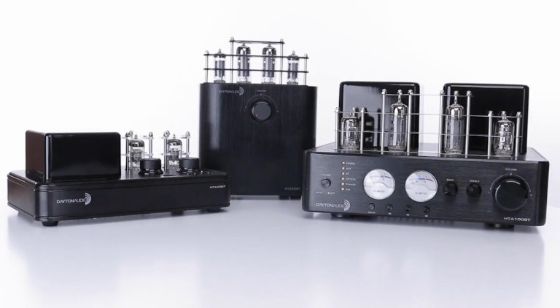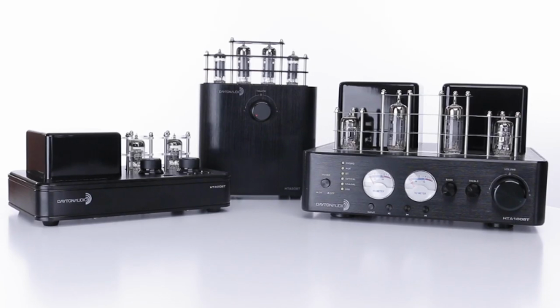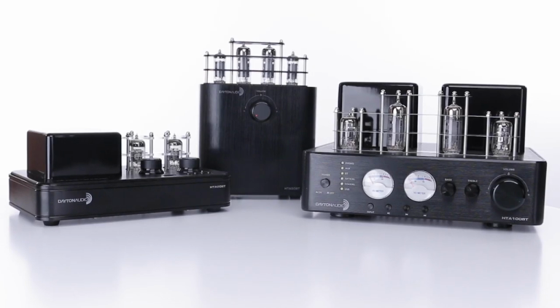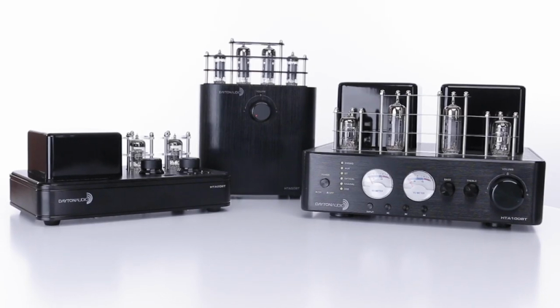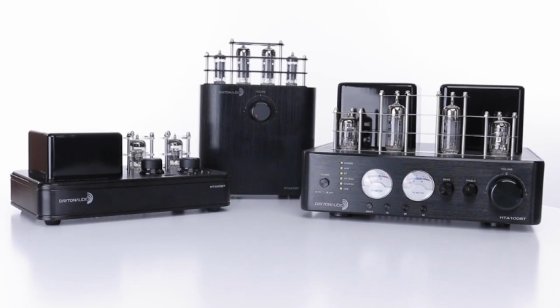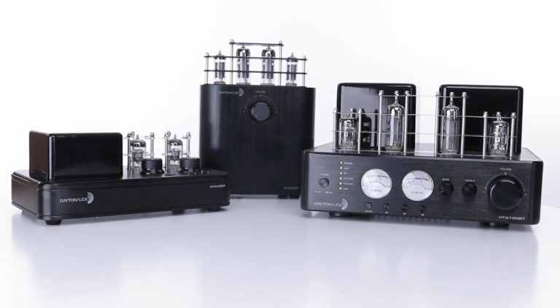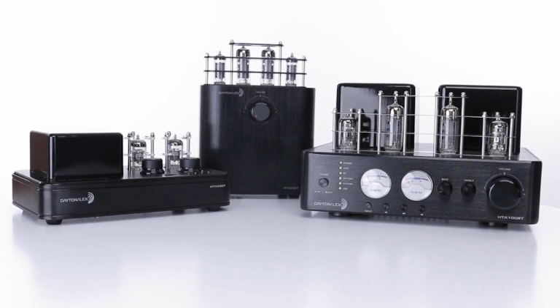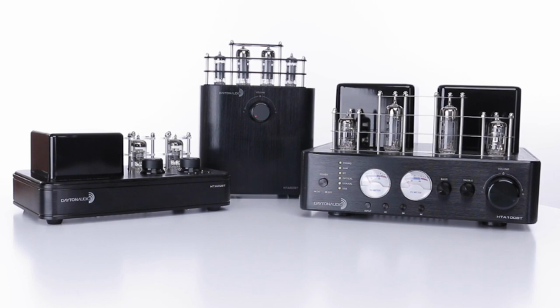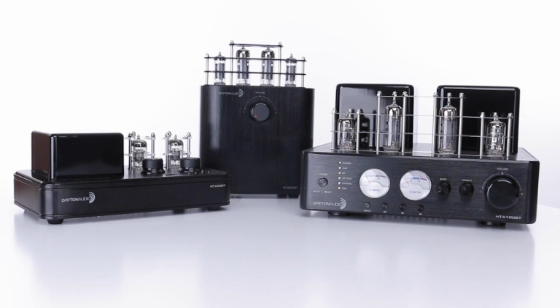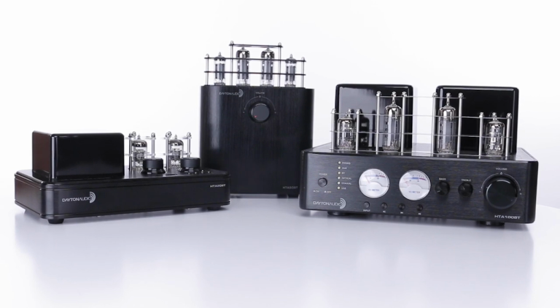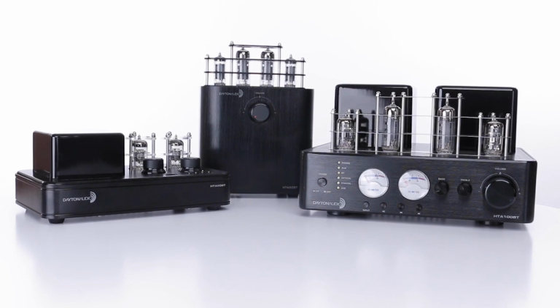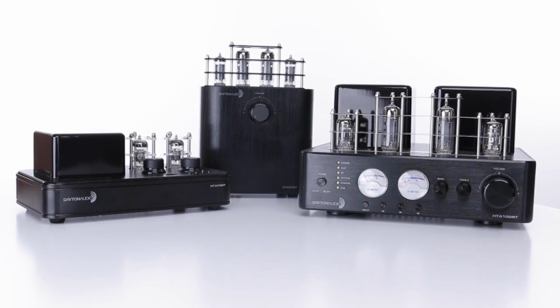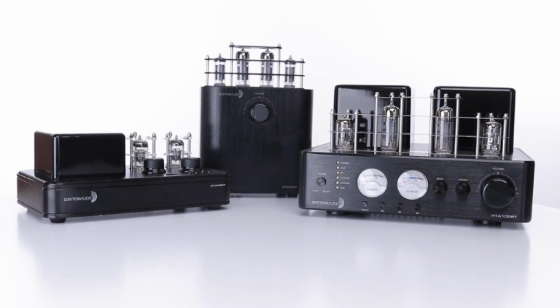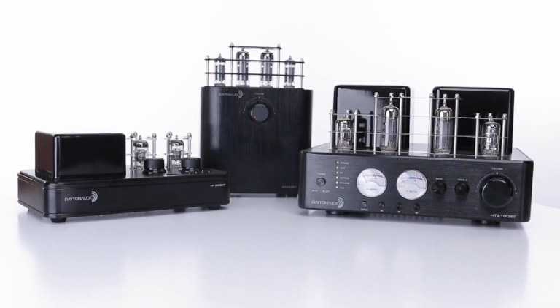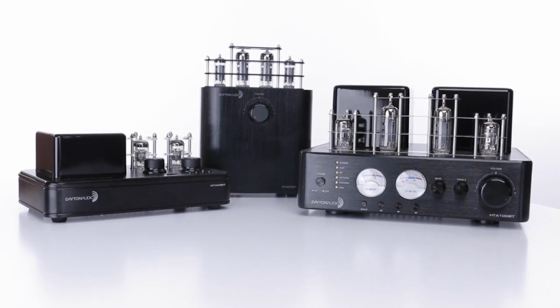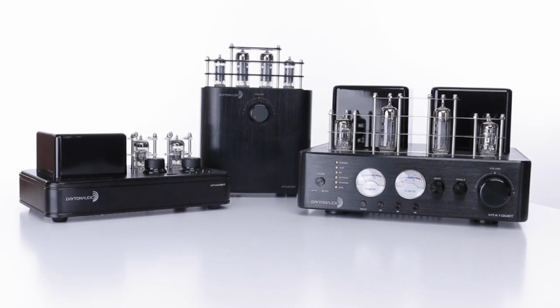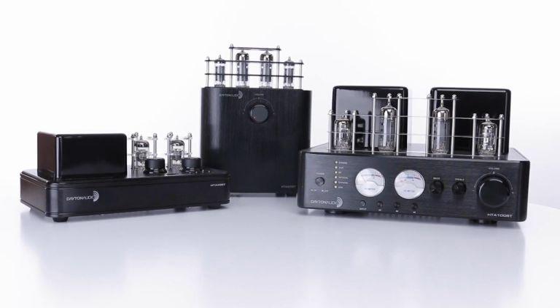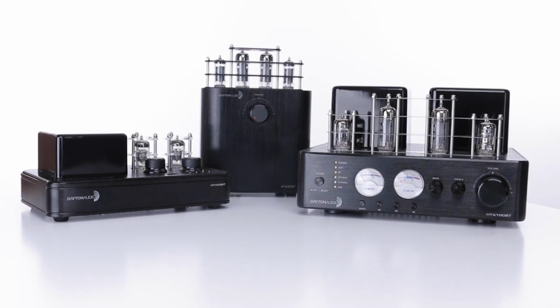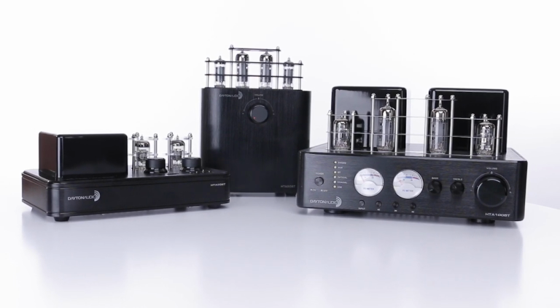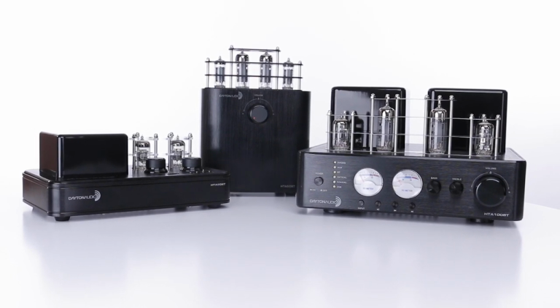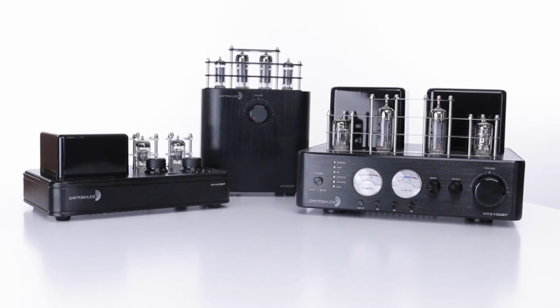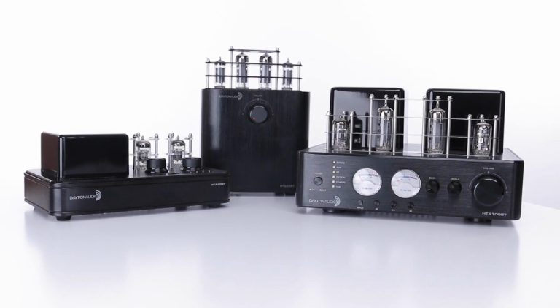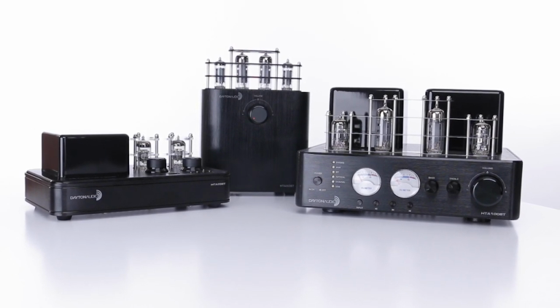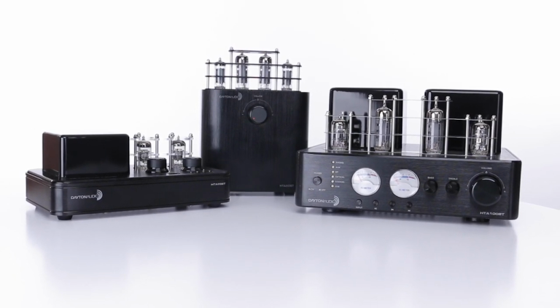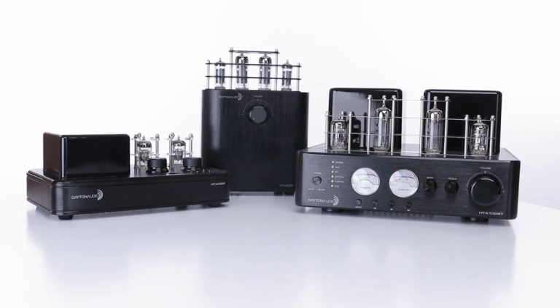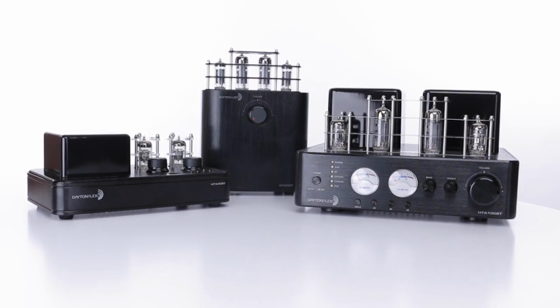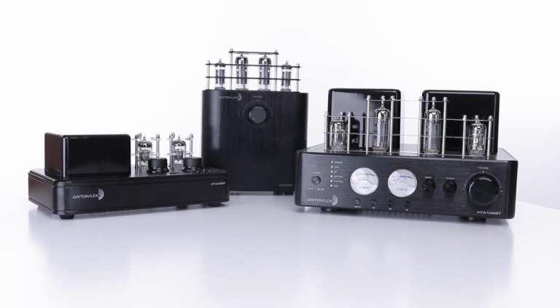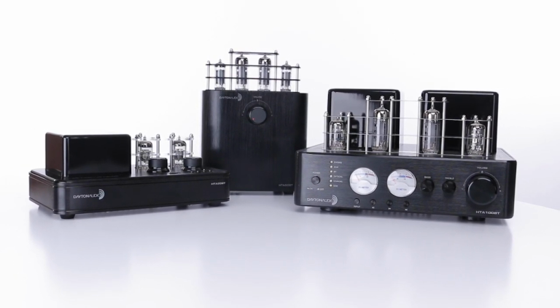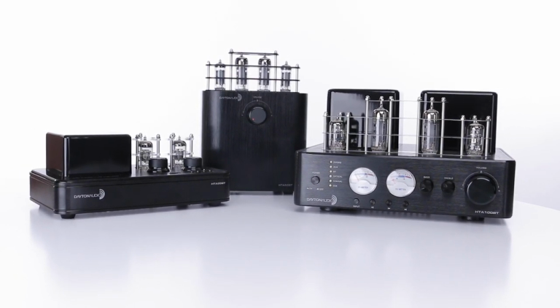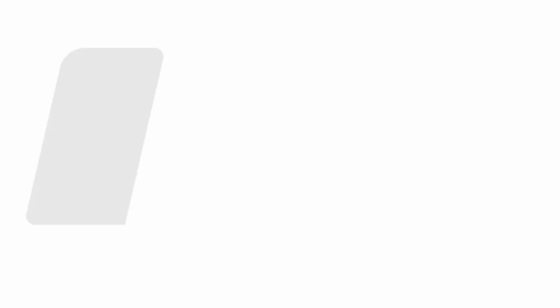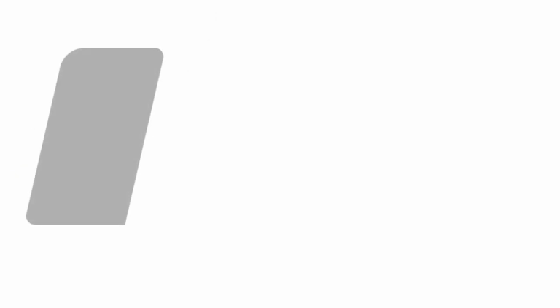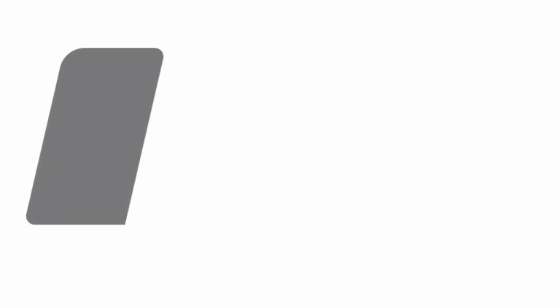Upgrade your desktop today with these hybrid stereo tube amplifiers, only at Parts Express.